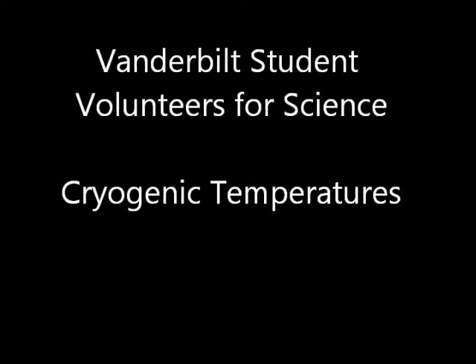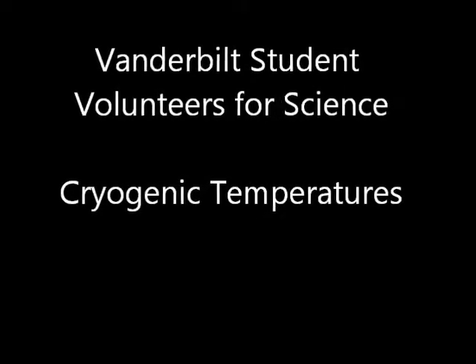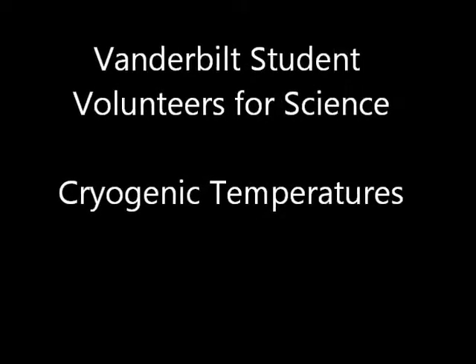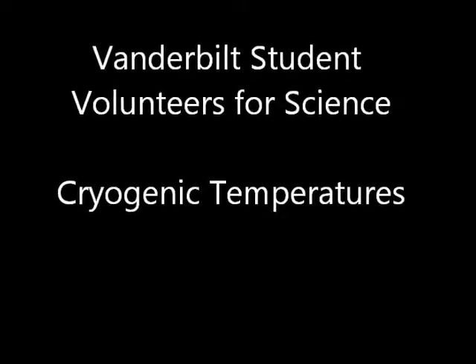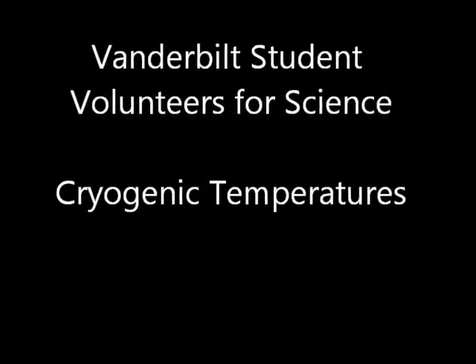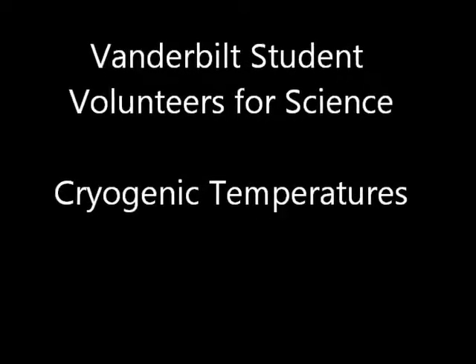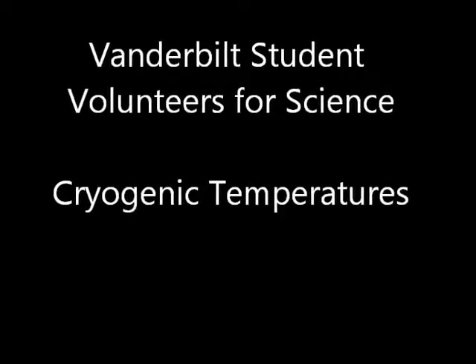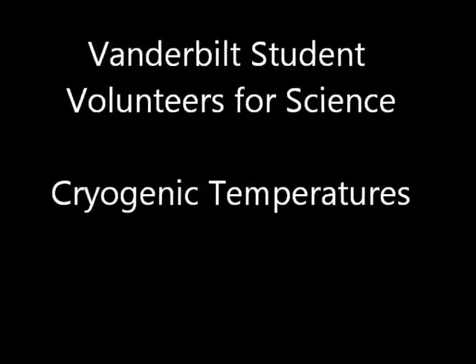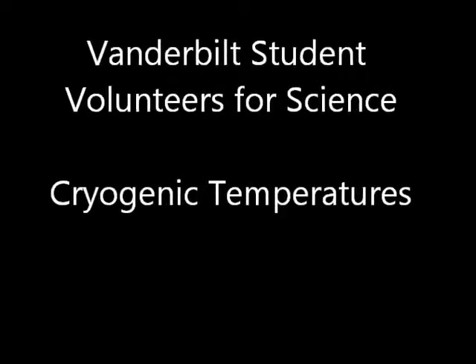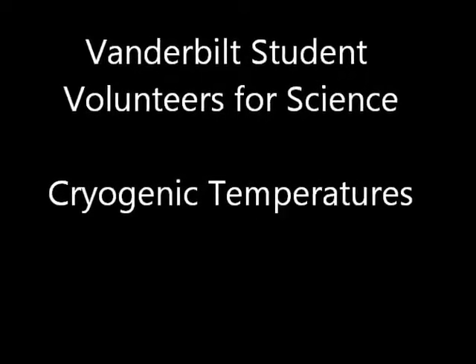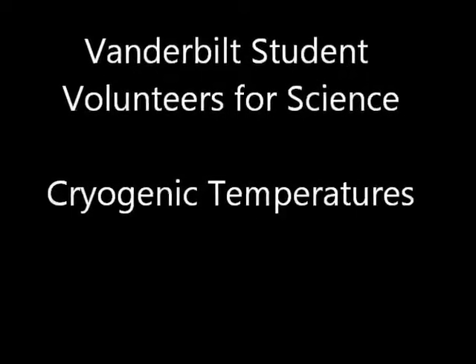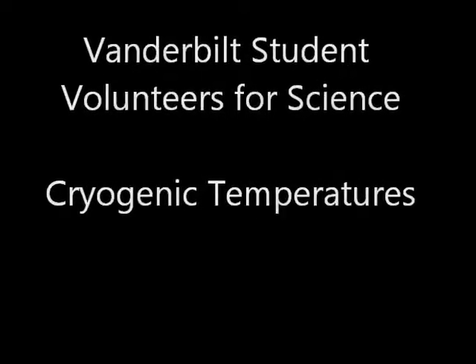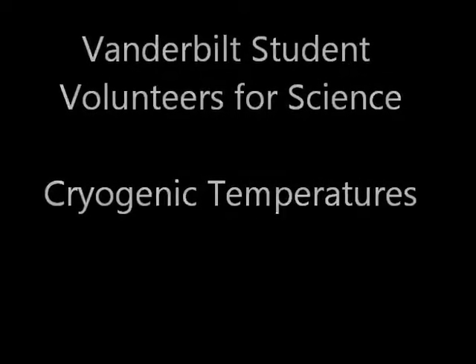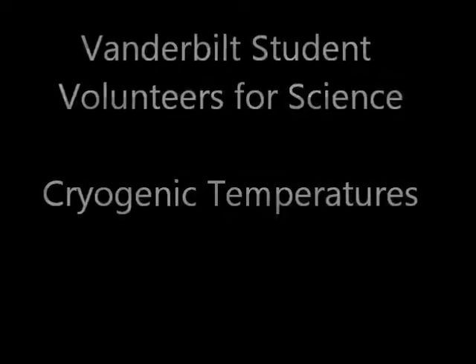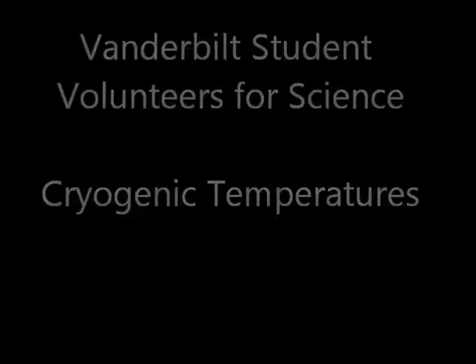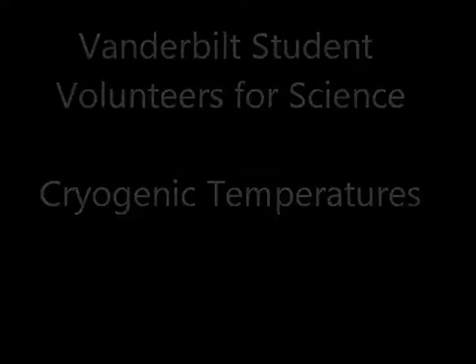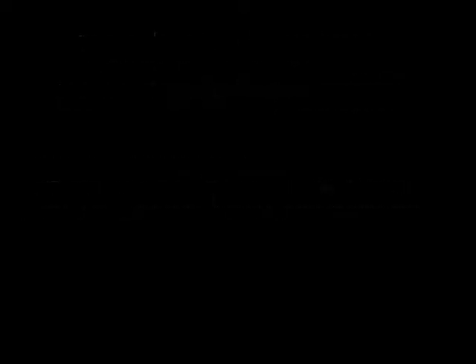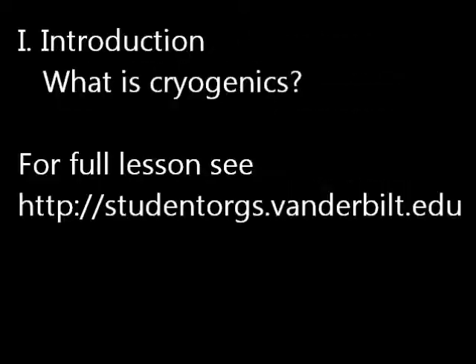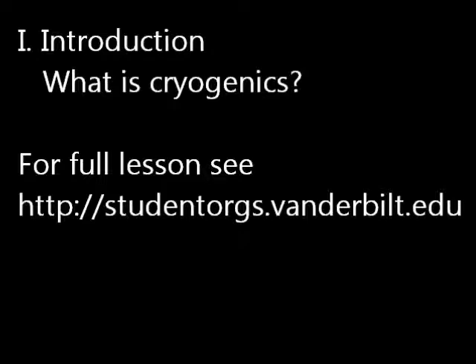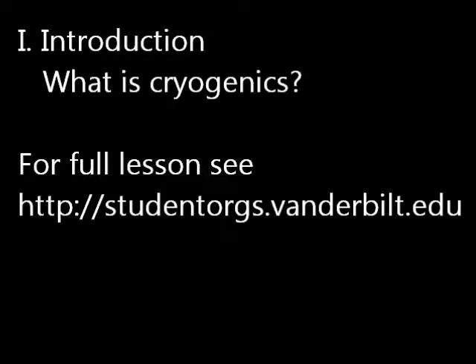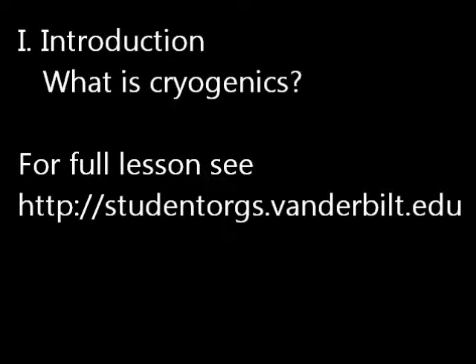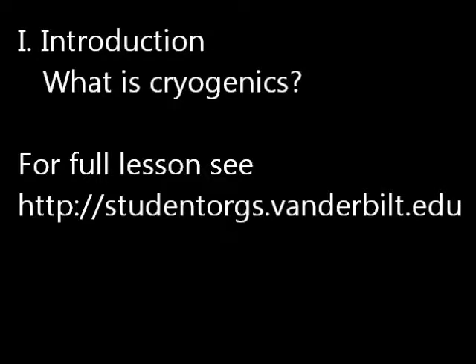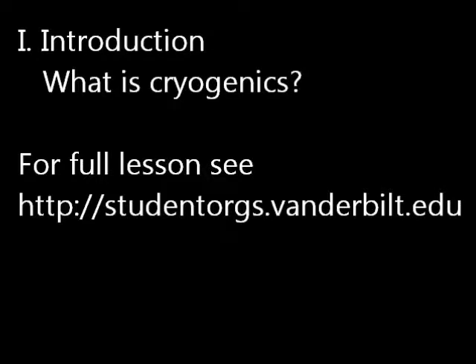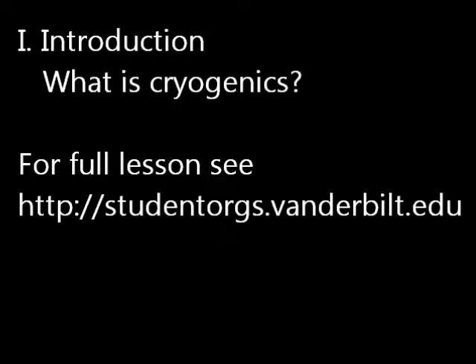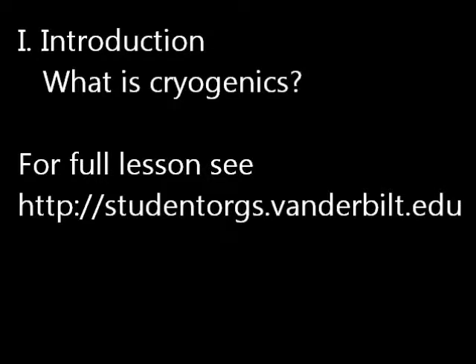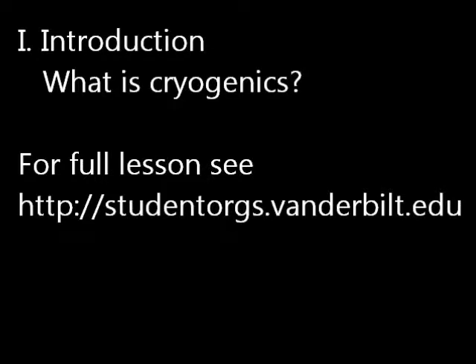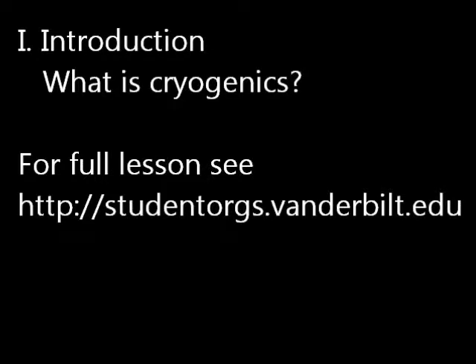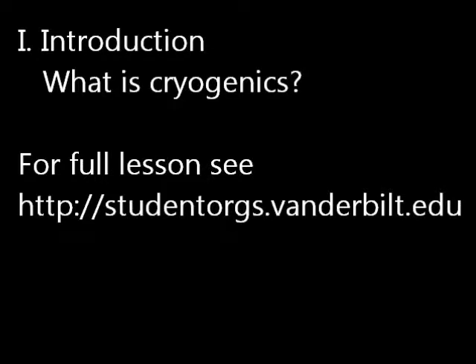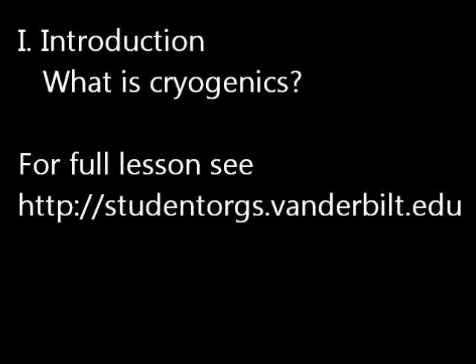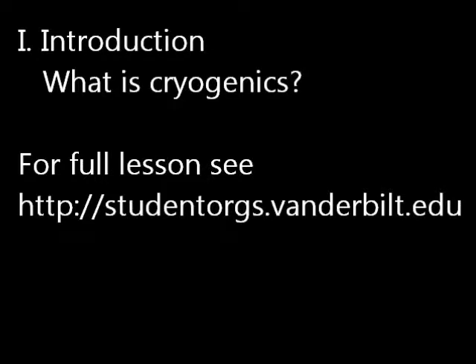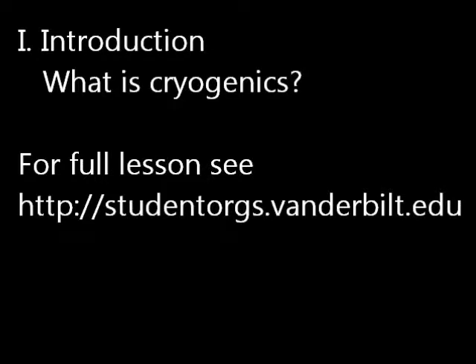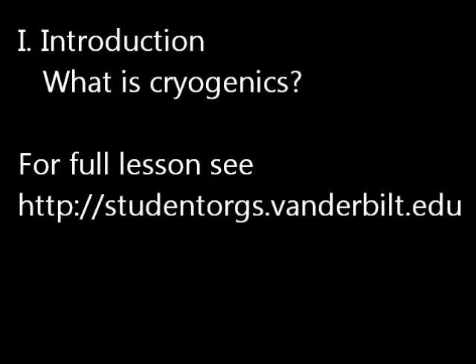Cryogenic temperatures. Introduction. What is cryogenics?